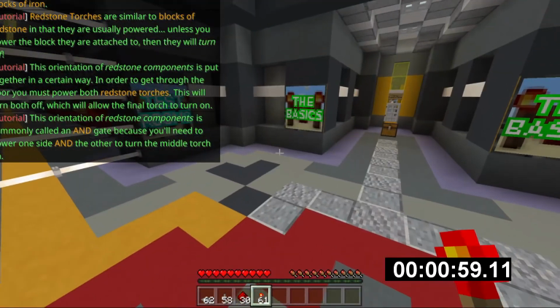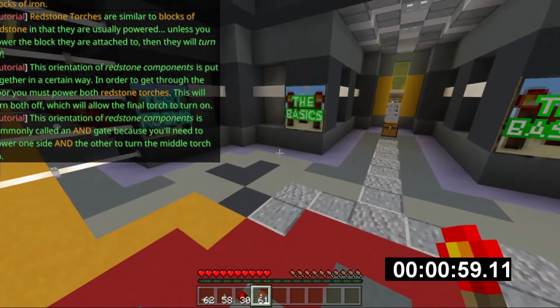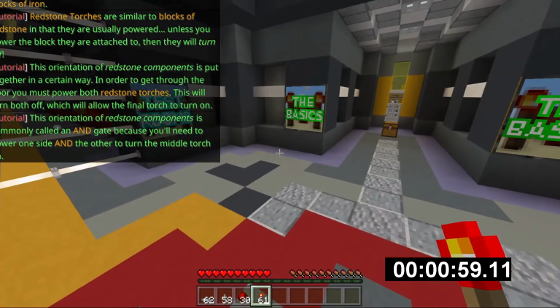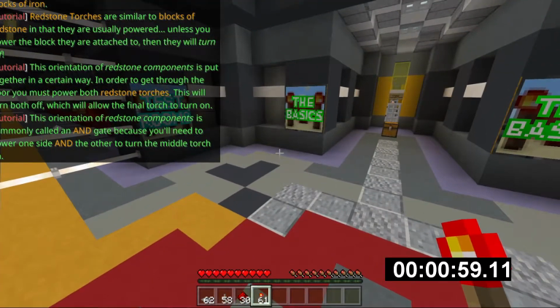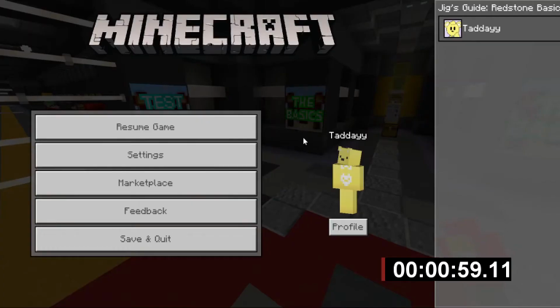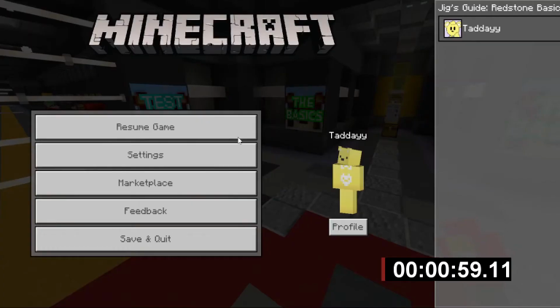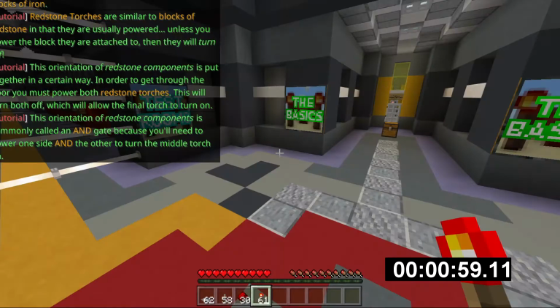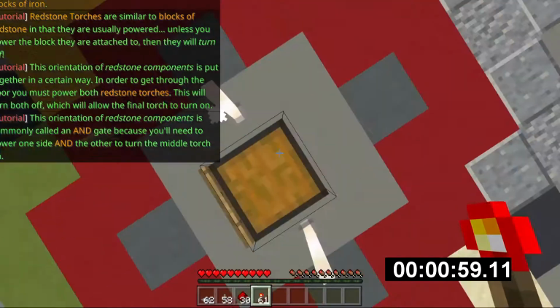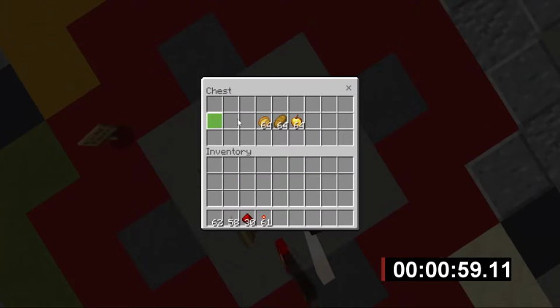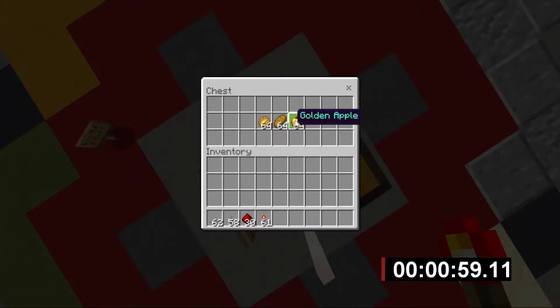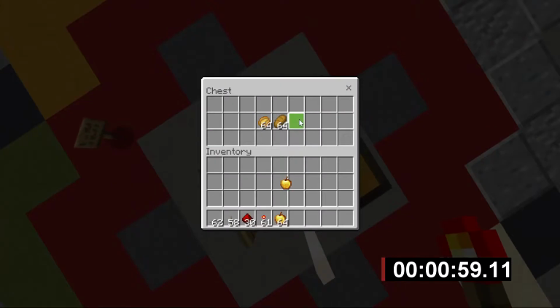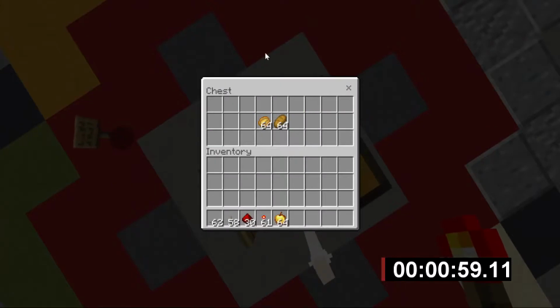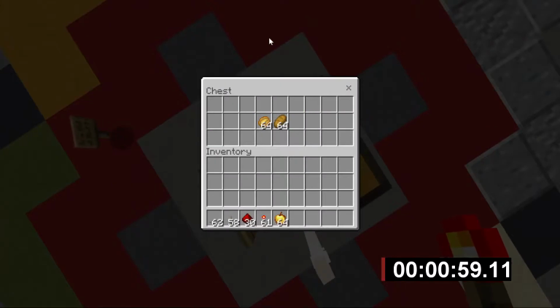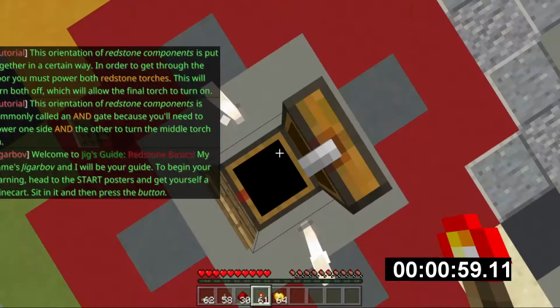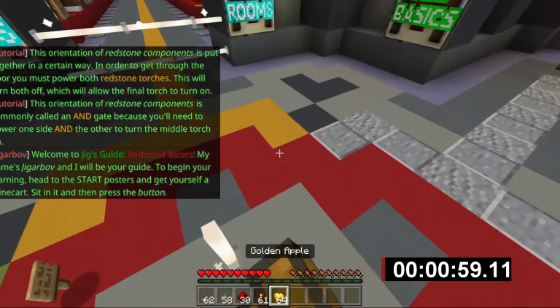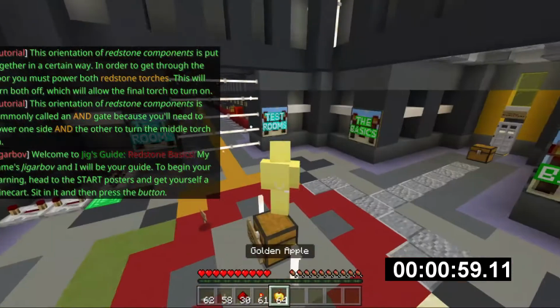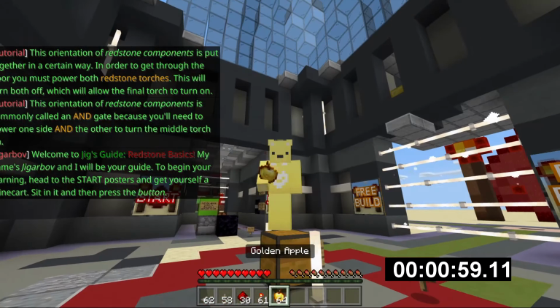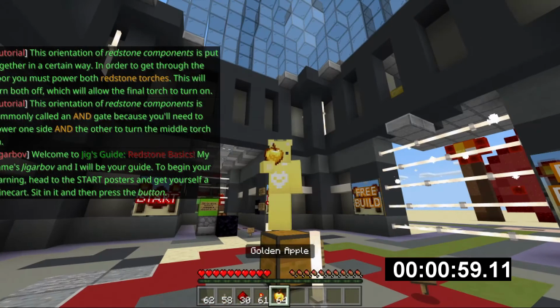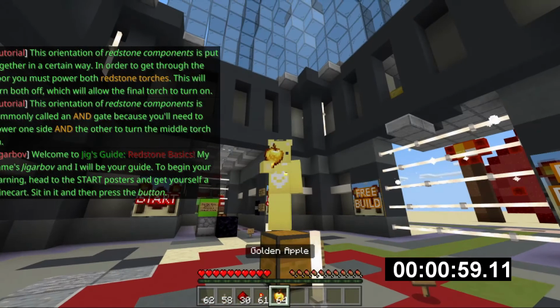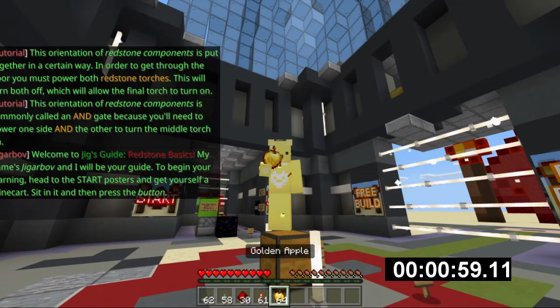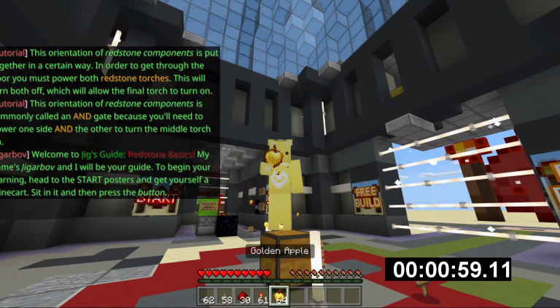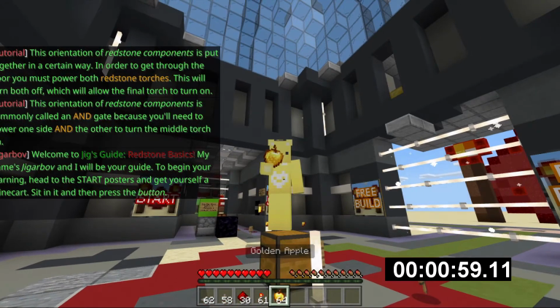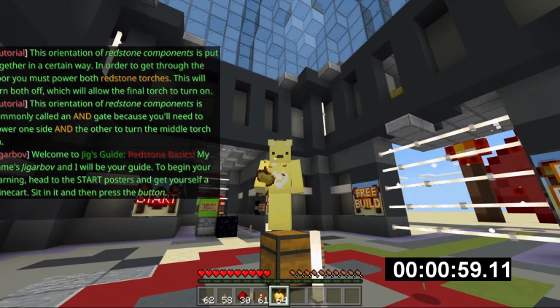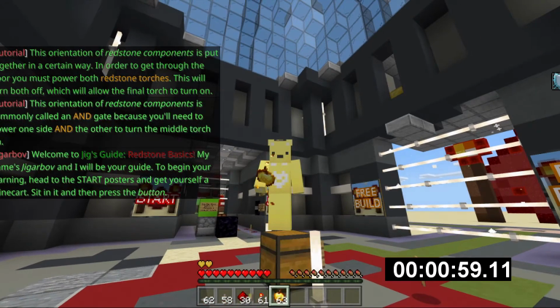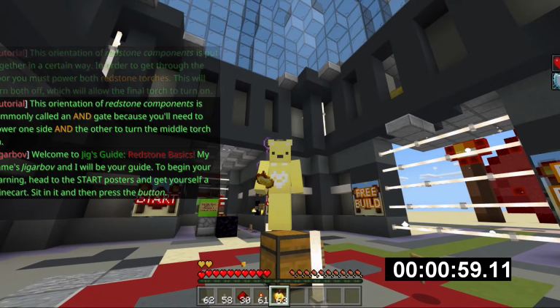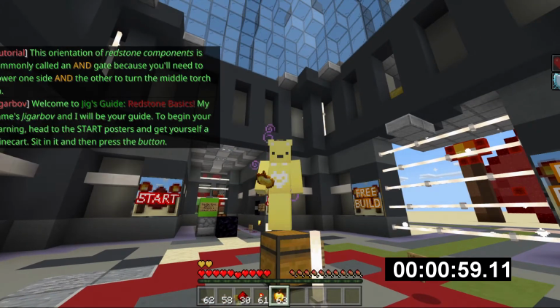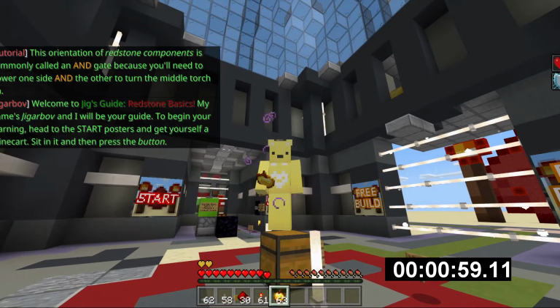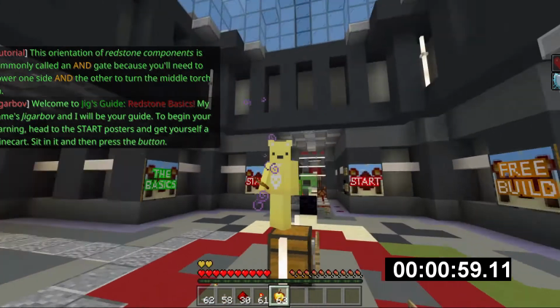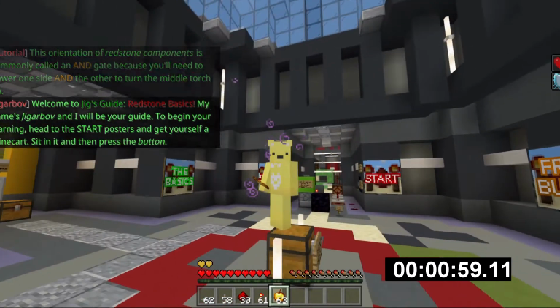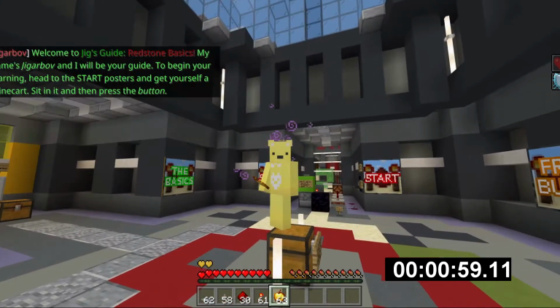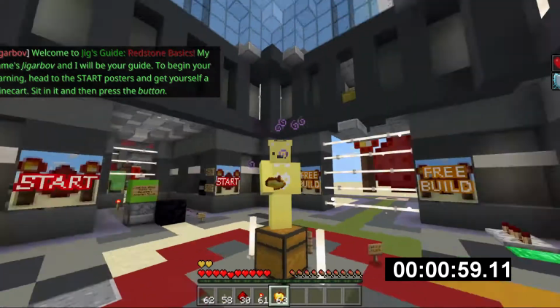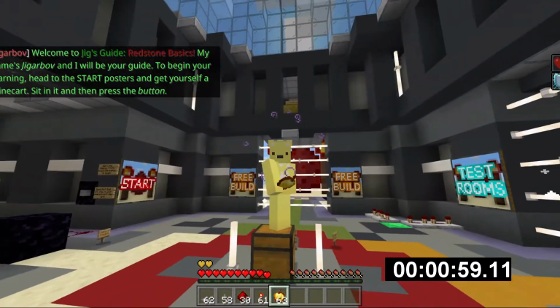In order to get through the door, you must power up both of the guides. Redstone powers the other, which will allow the final tool to turn on.